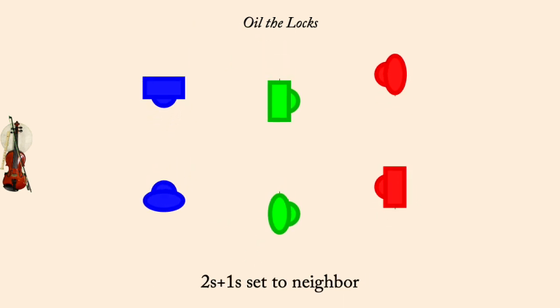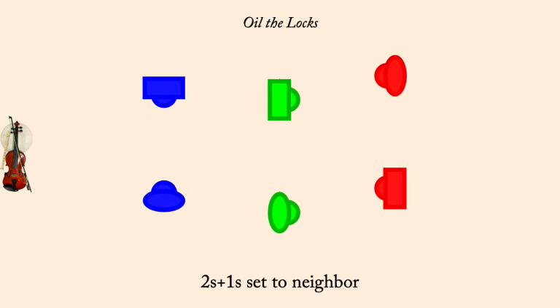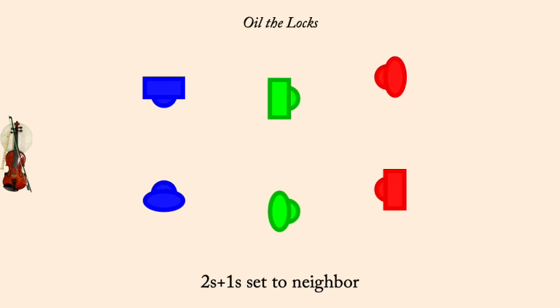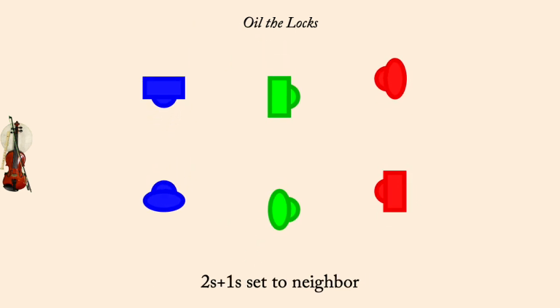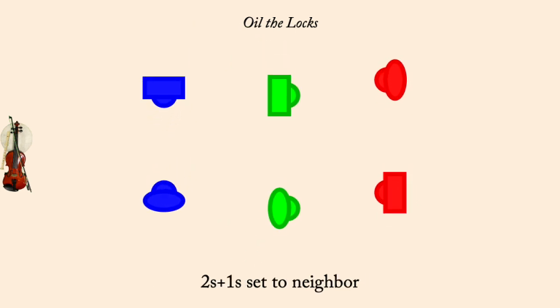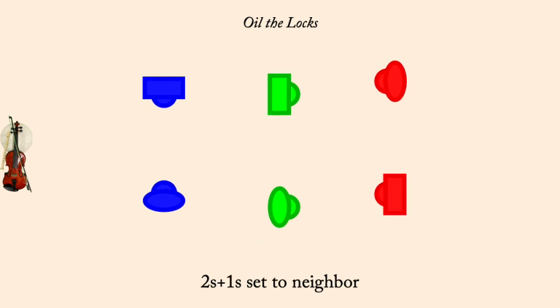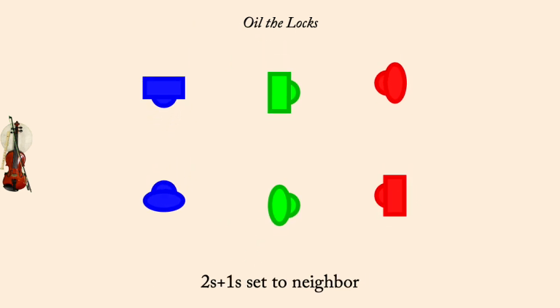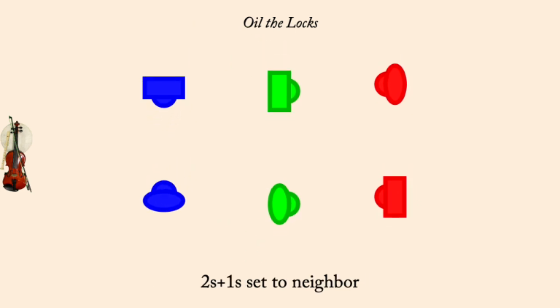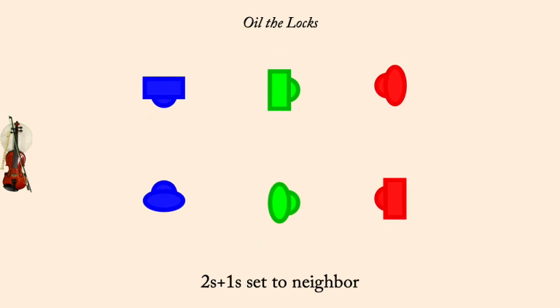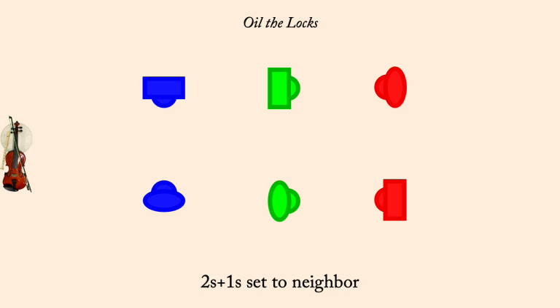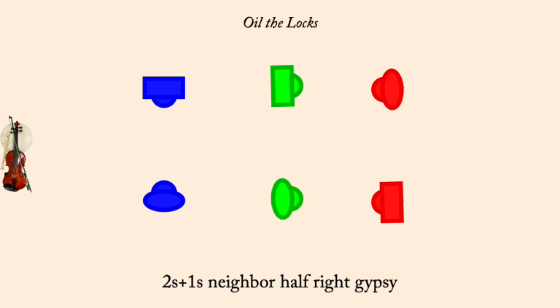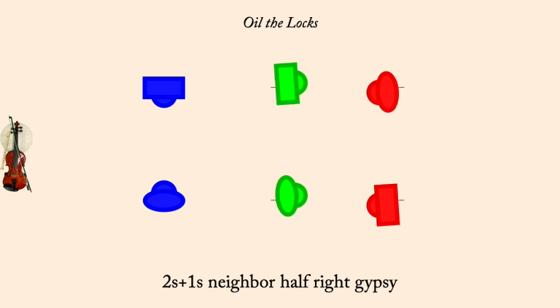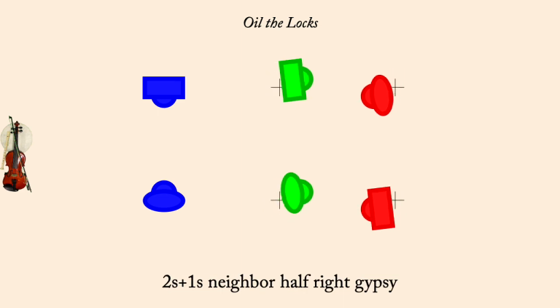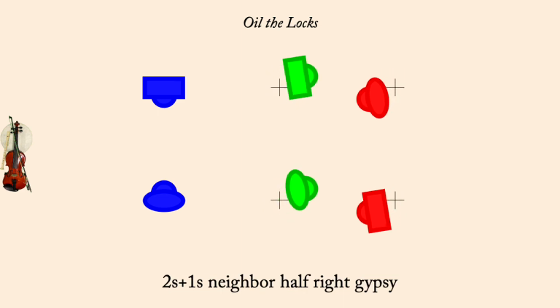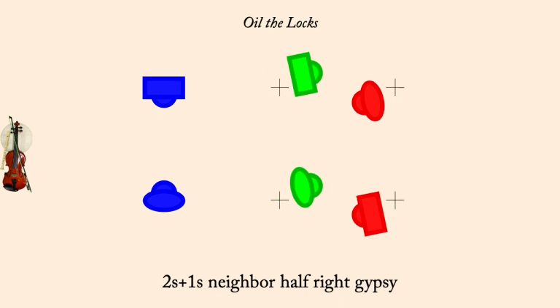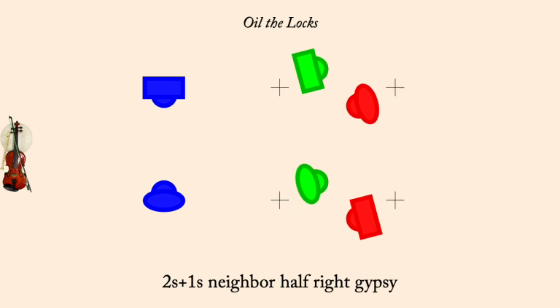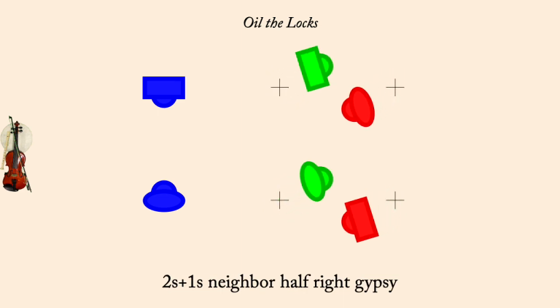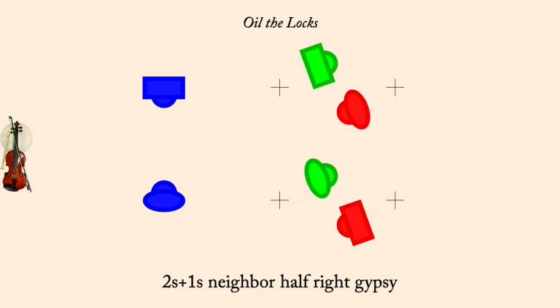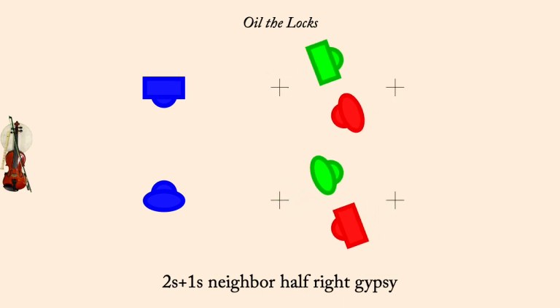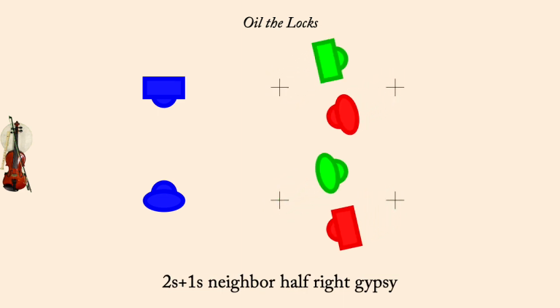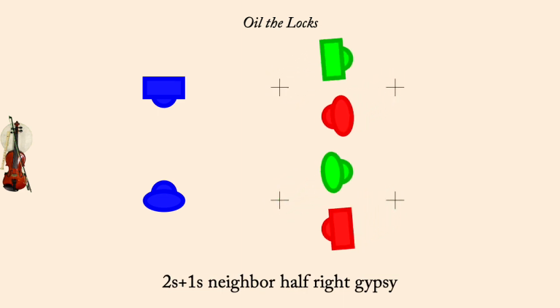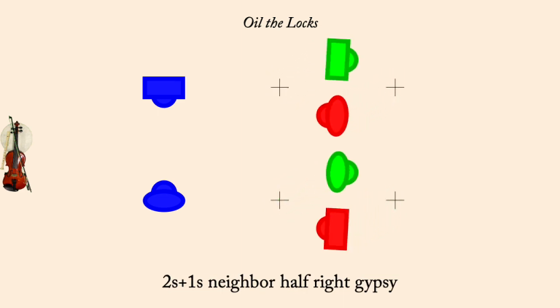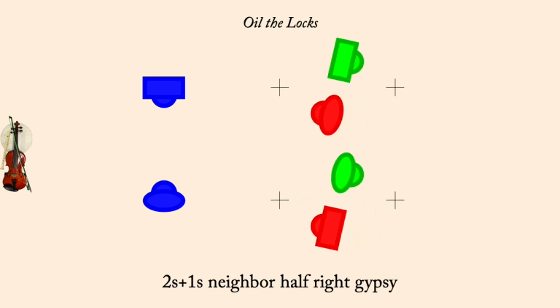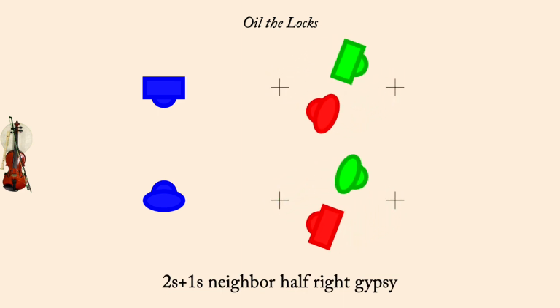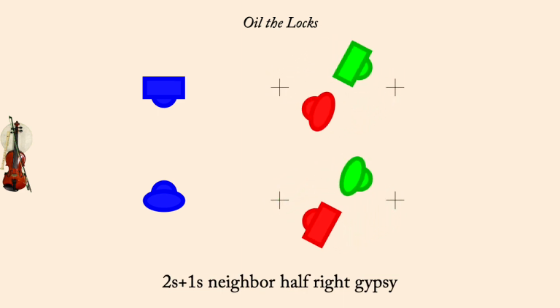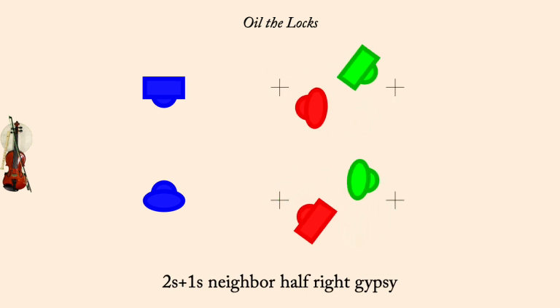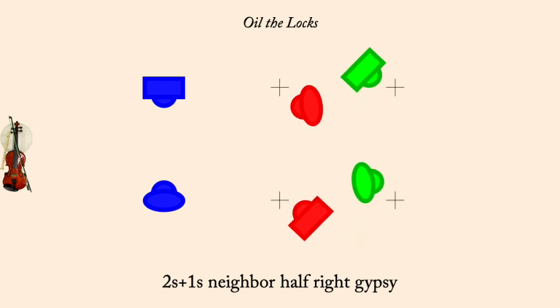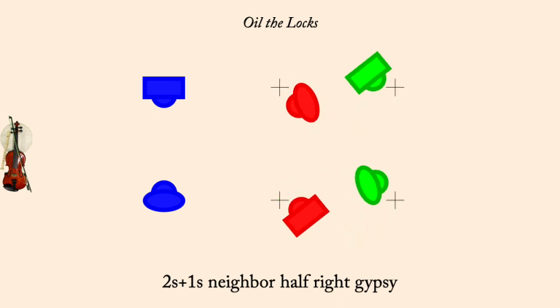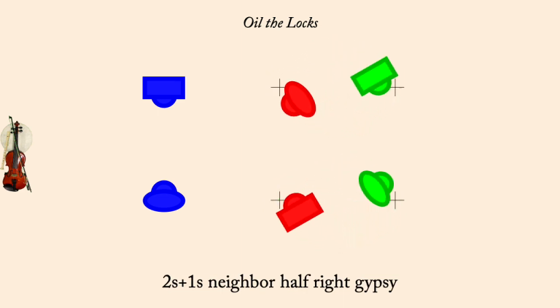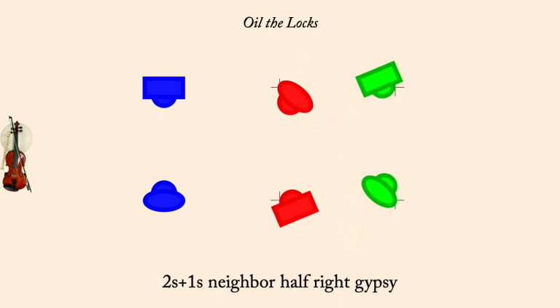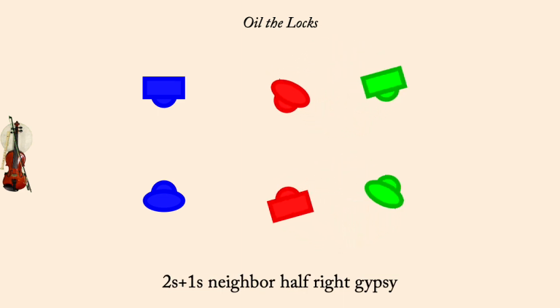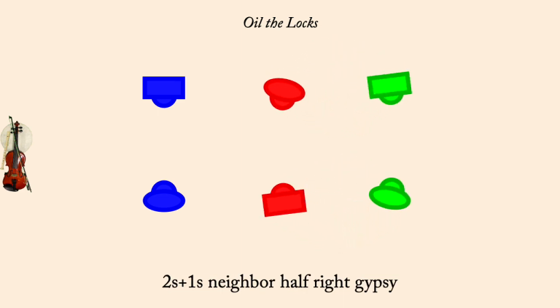And right gypsy half. All partner two-hand turn, half.